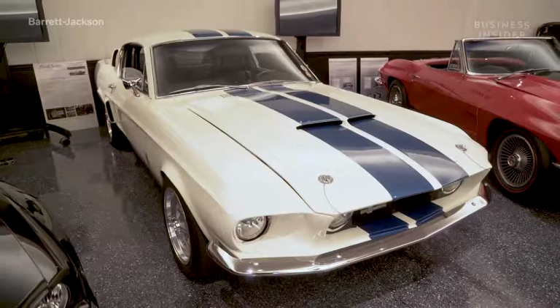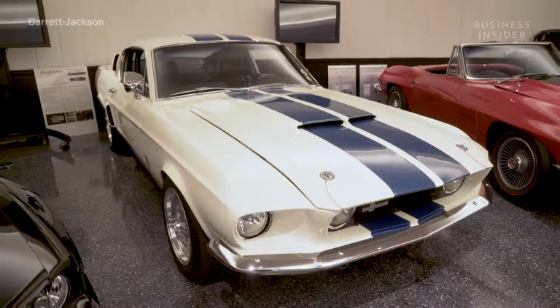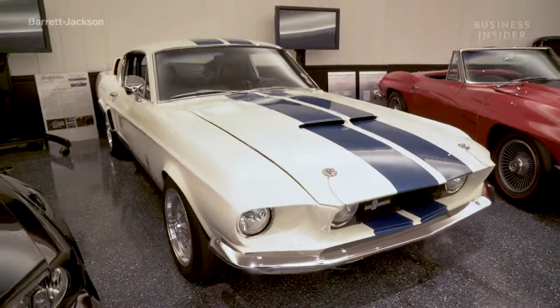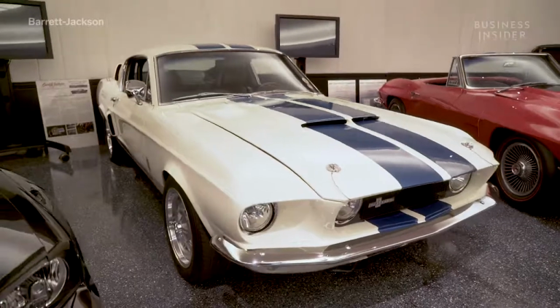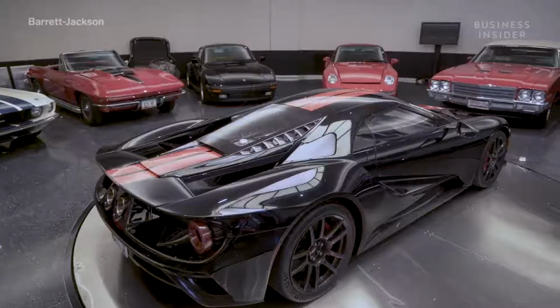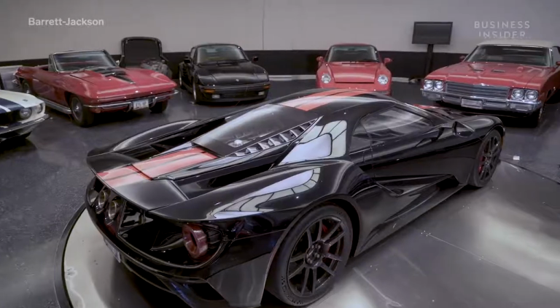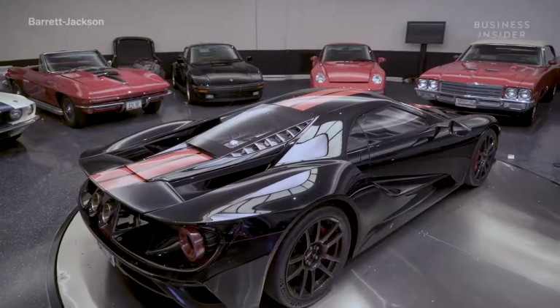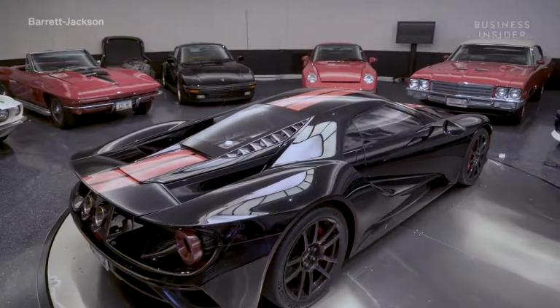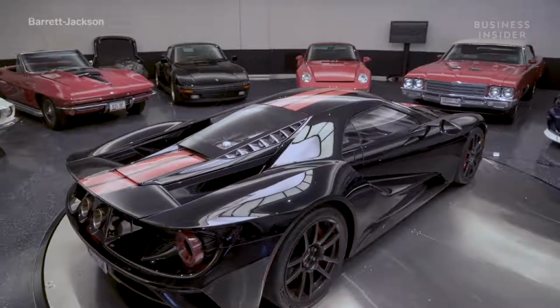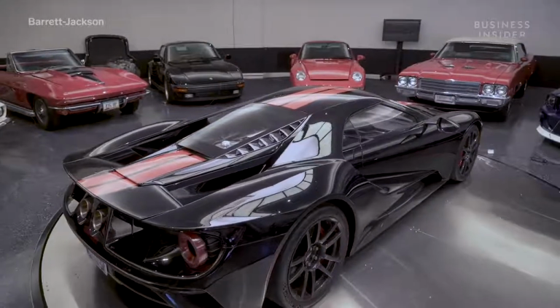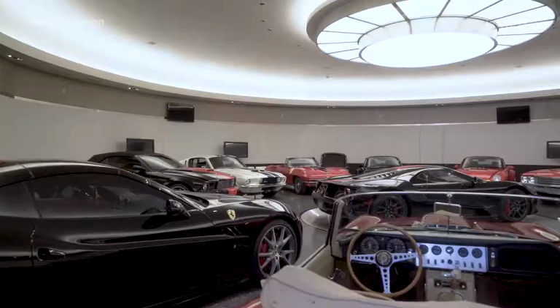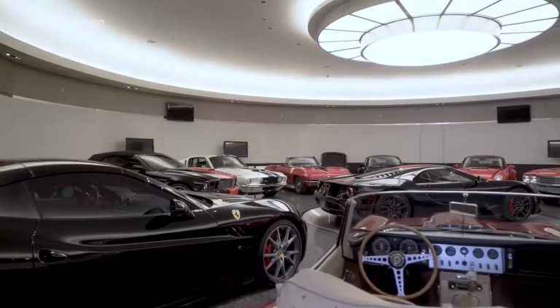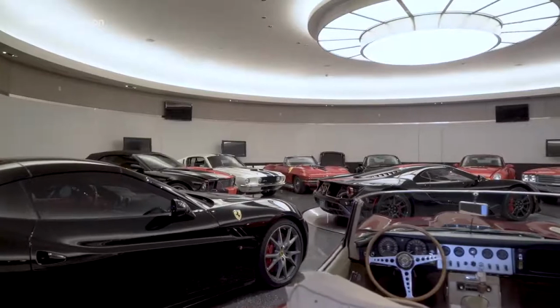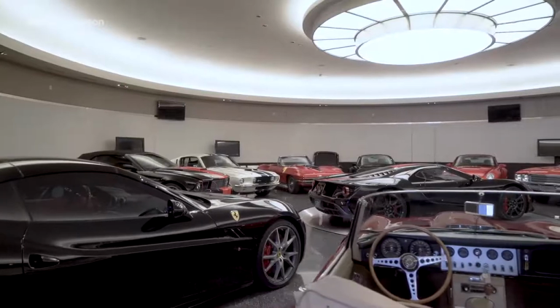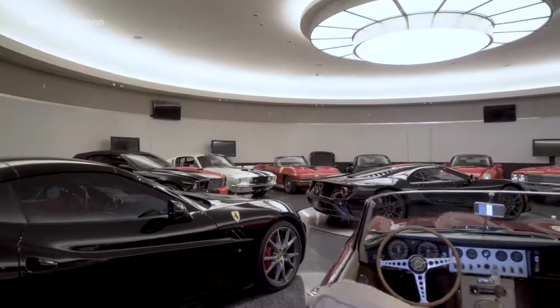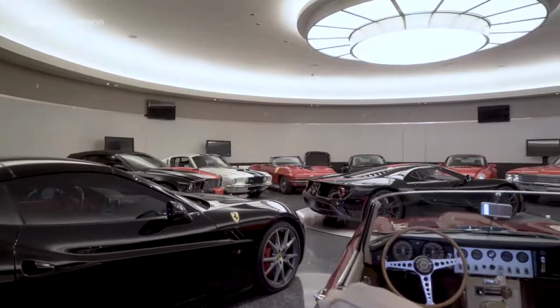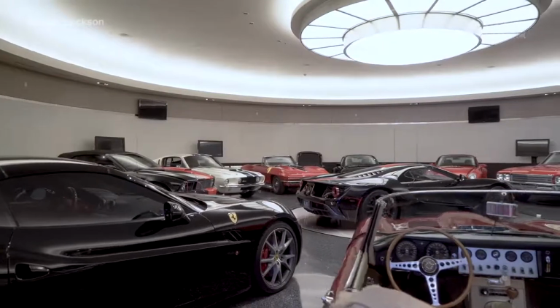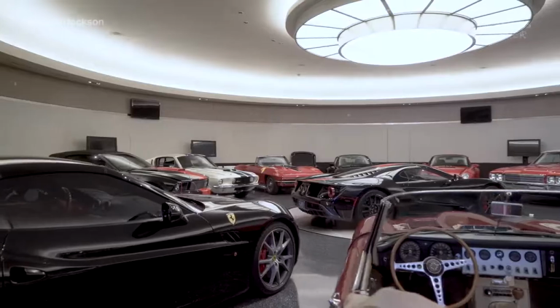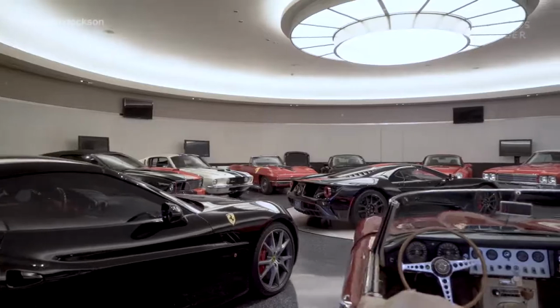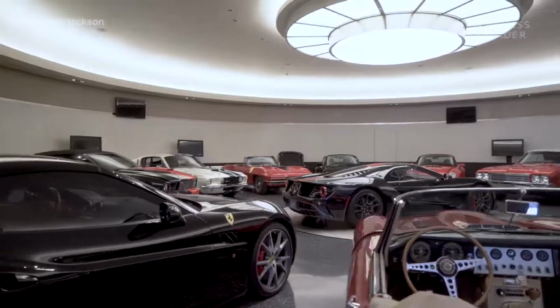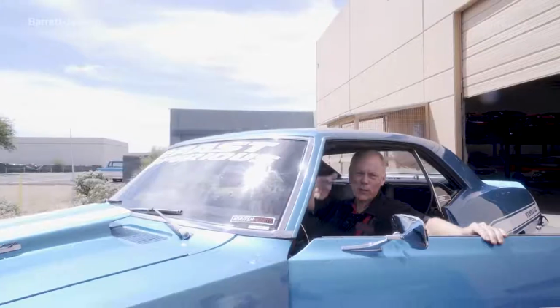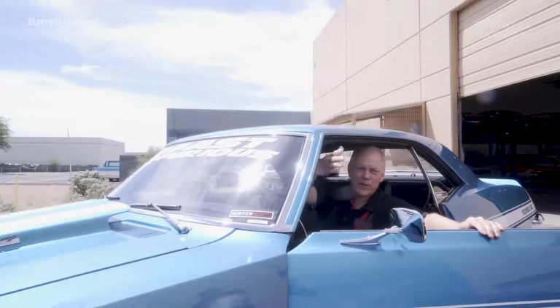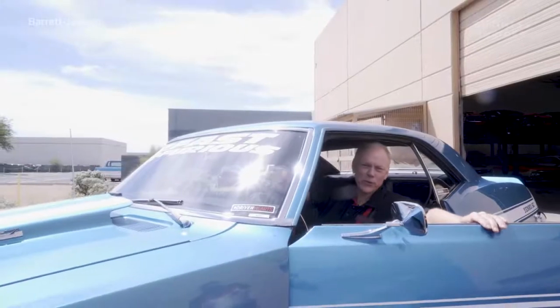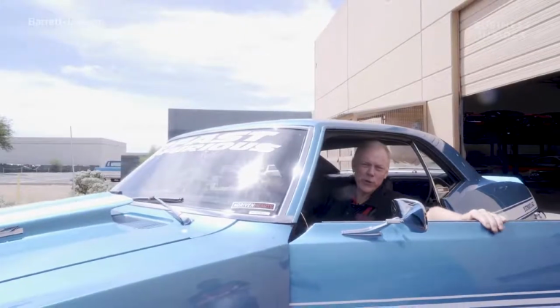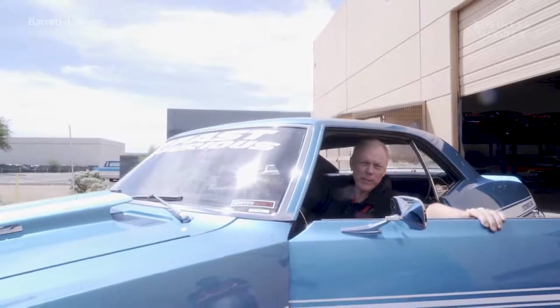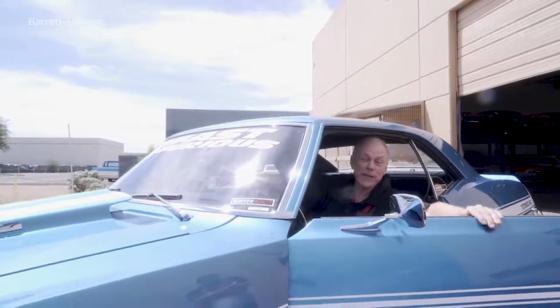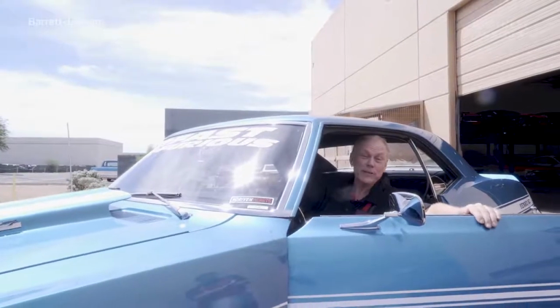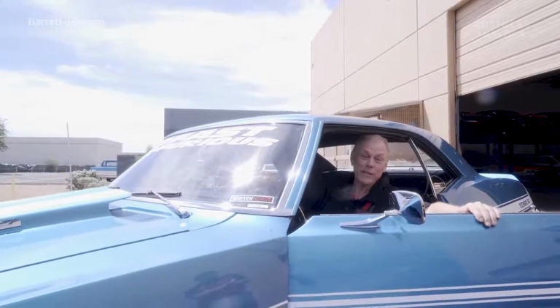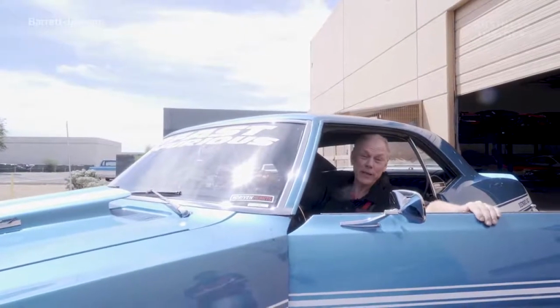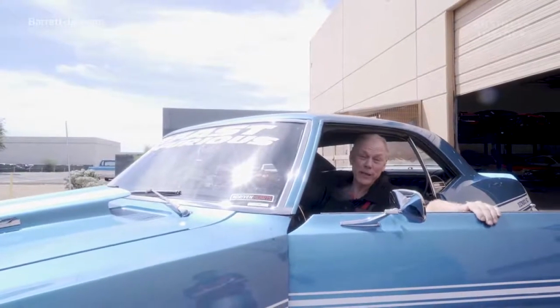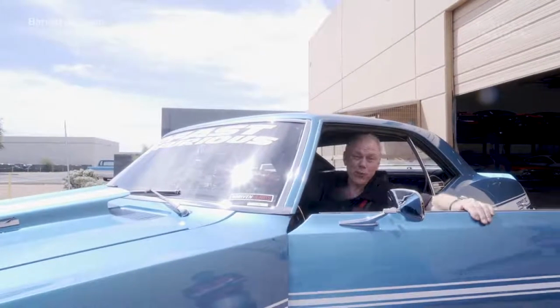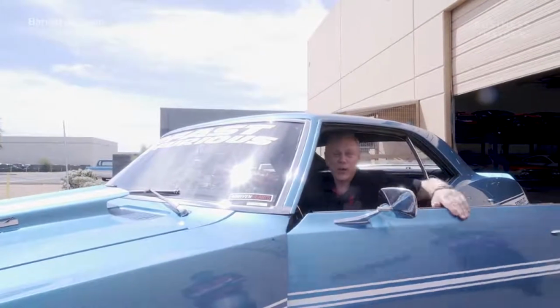From classics to modern day marvels, Craig Jackson has it all. Well, thanks for joining me — it's time for me to get to work.